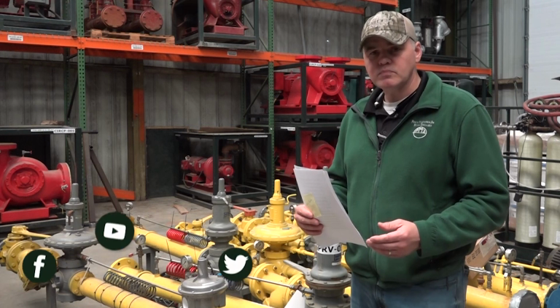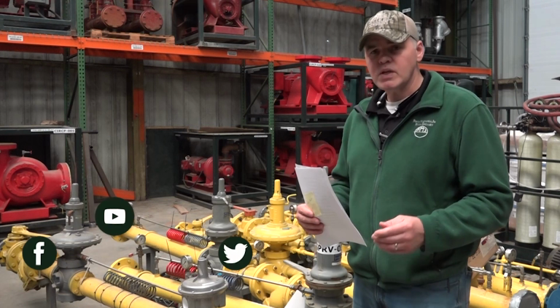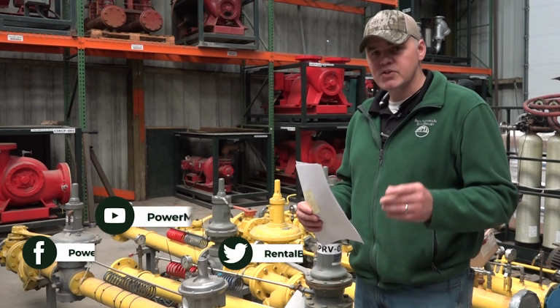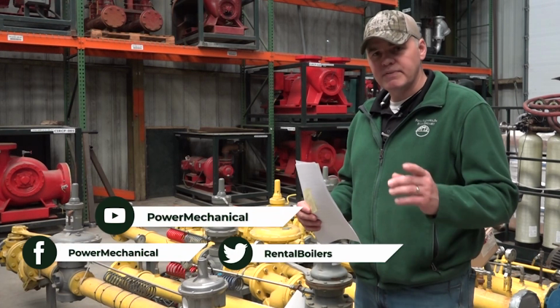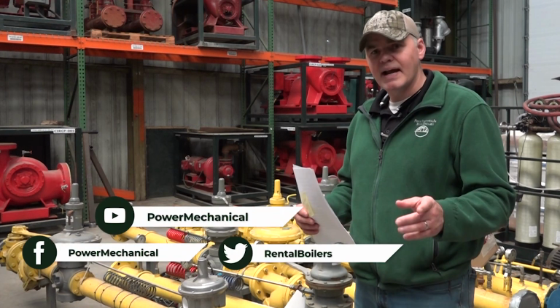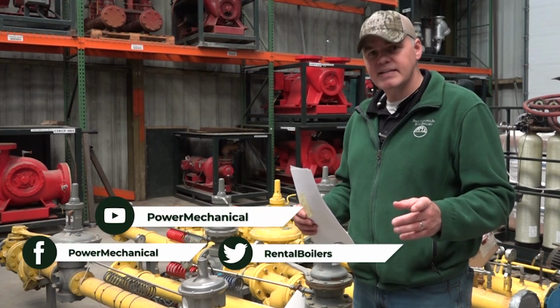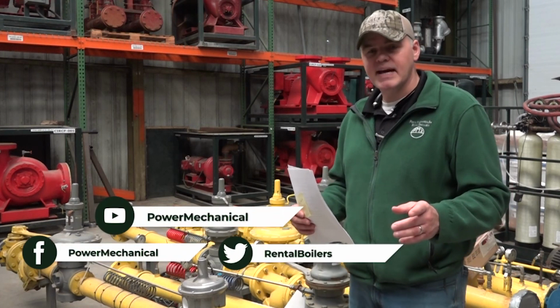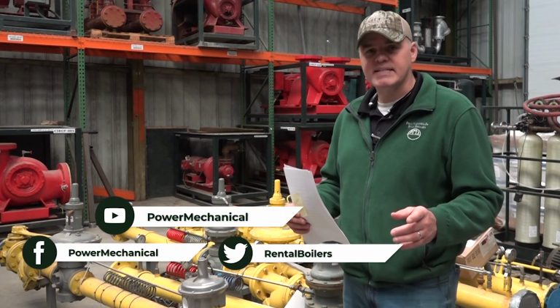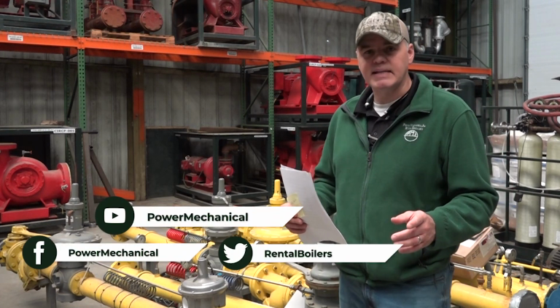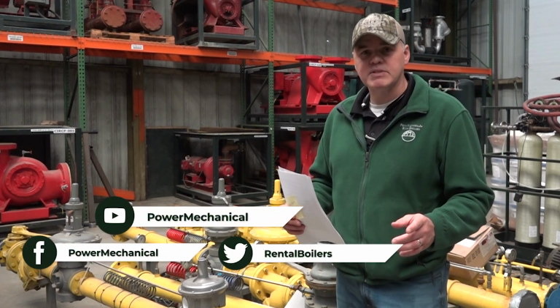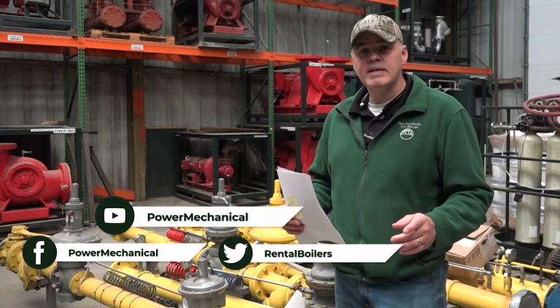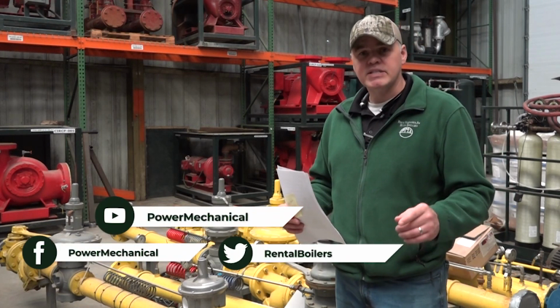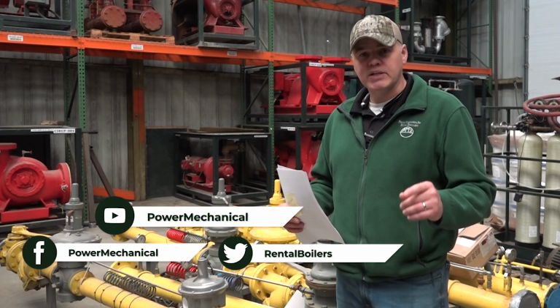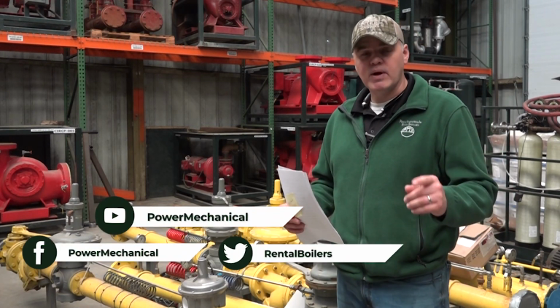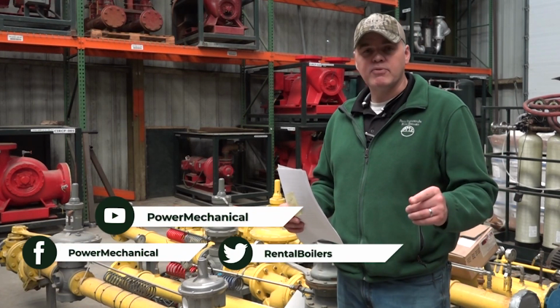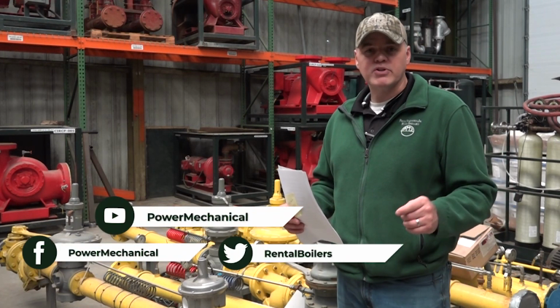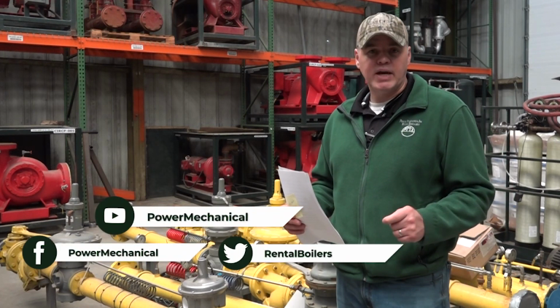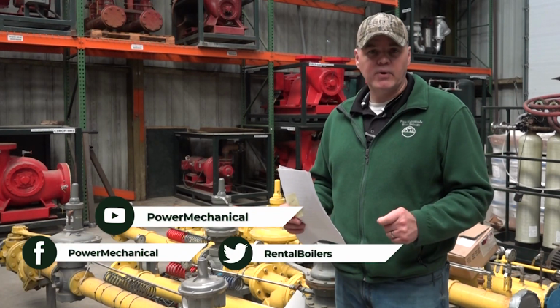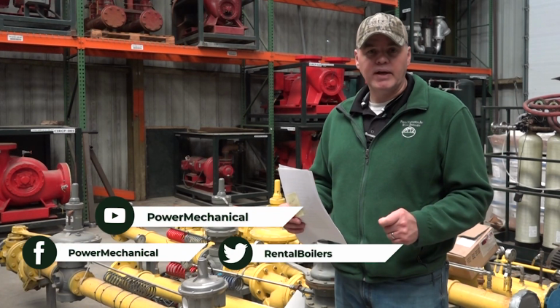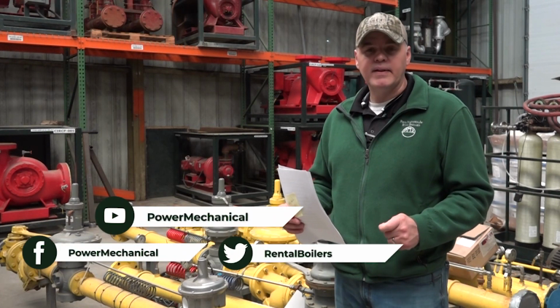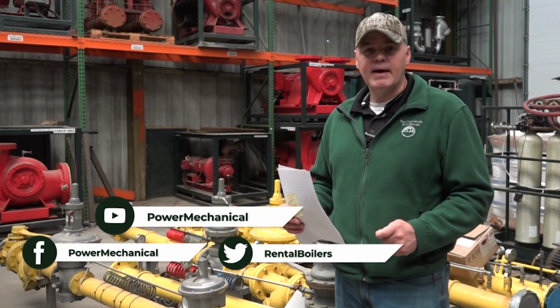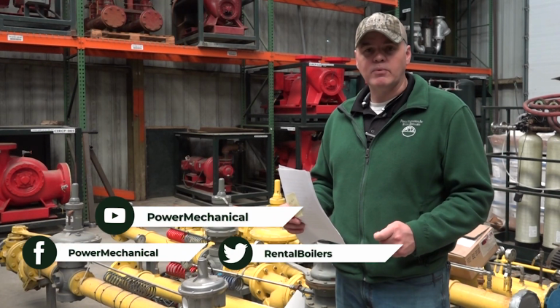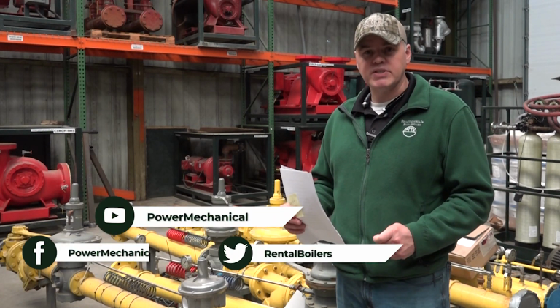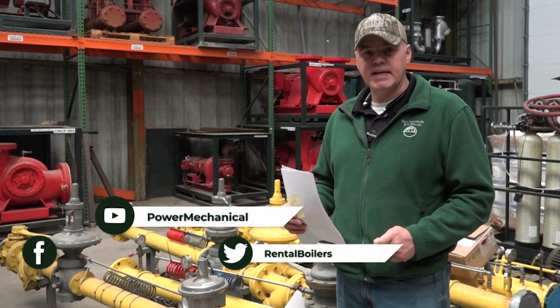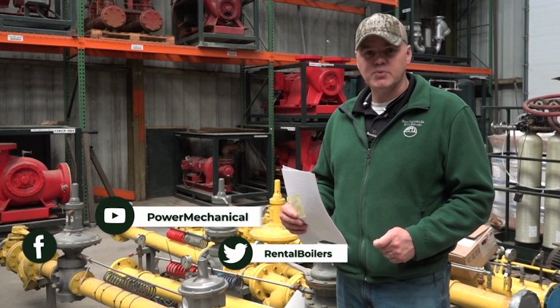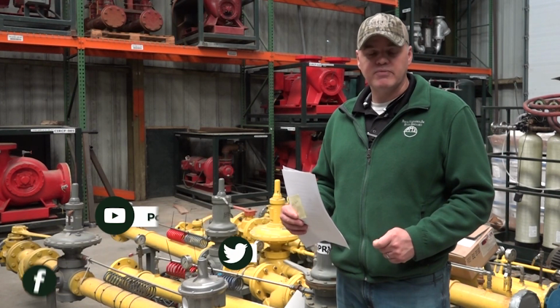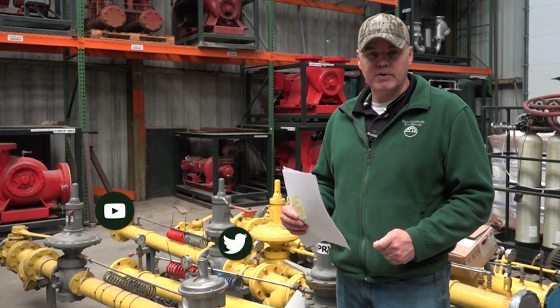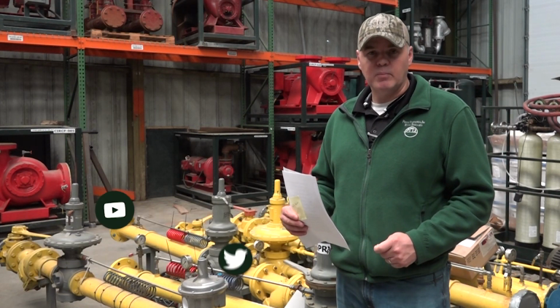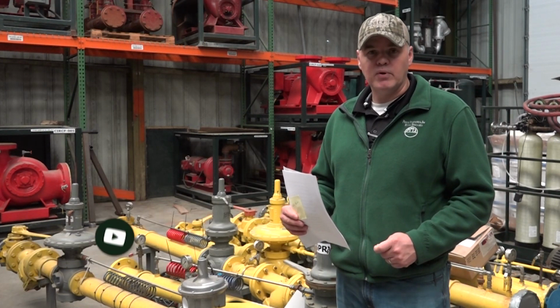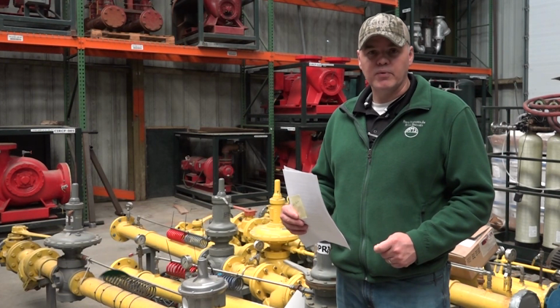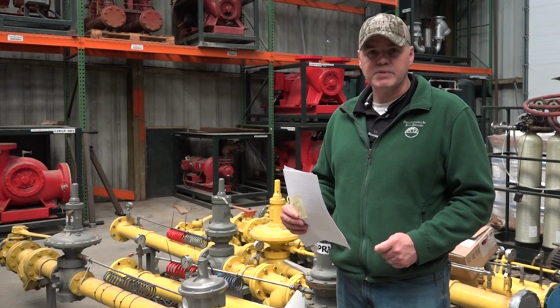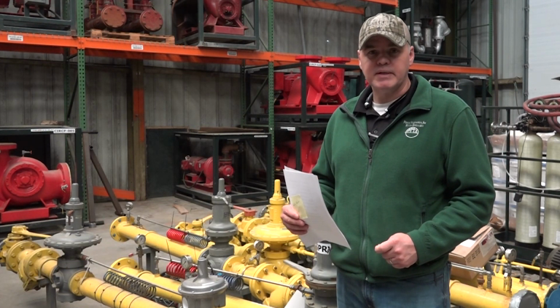If you like these kinds of tips, stick around for our channel, and we'll see you next week for another Boiler Room Tip.